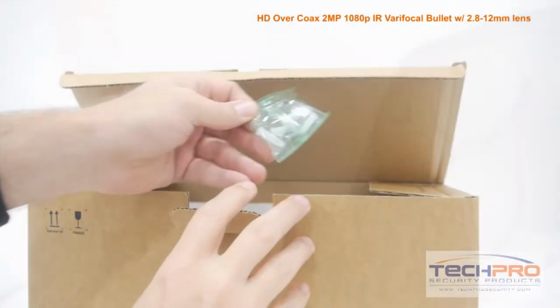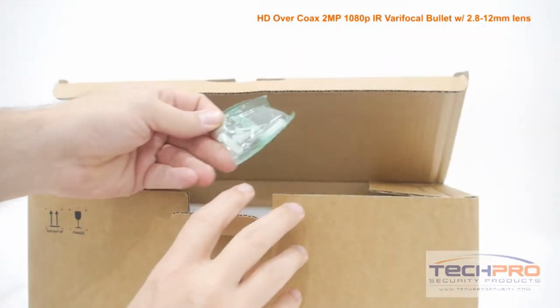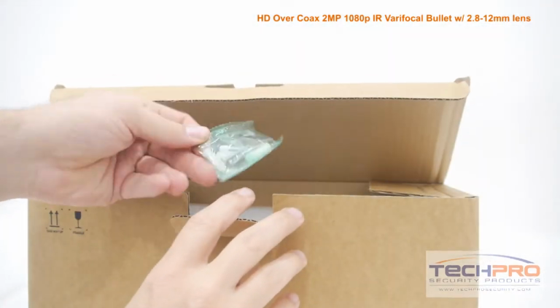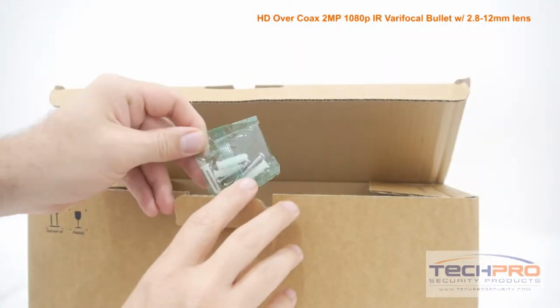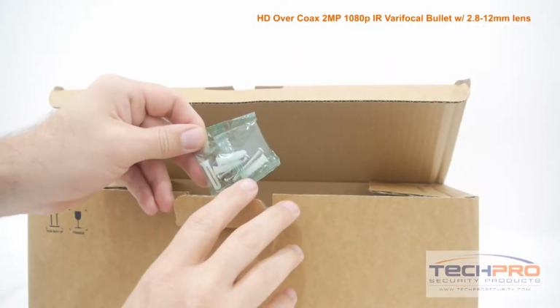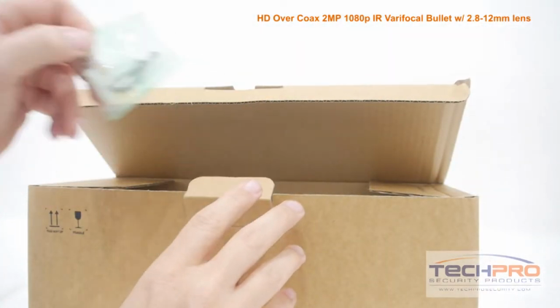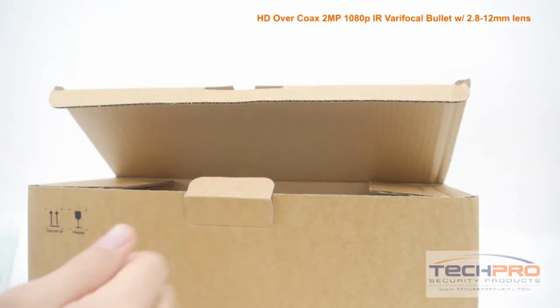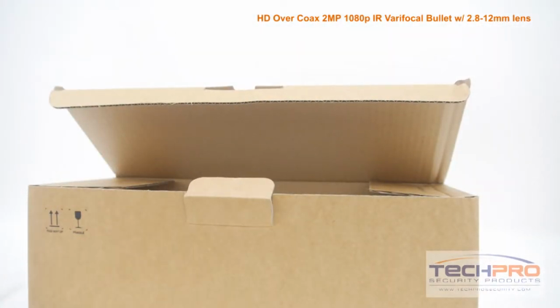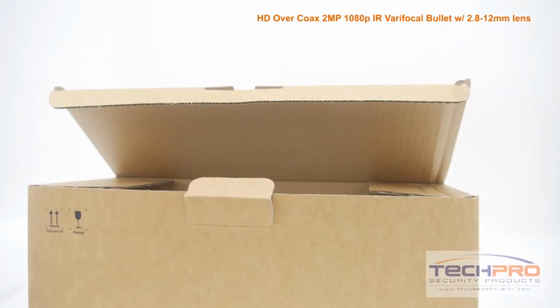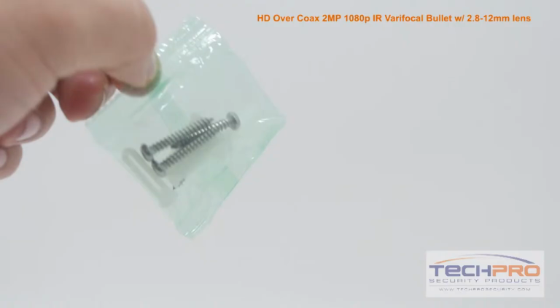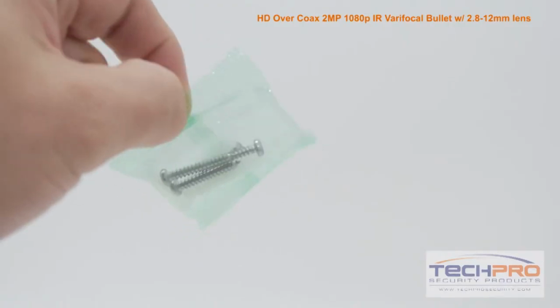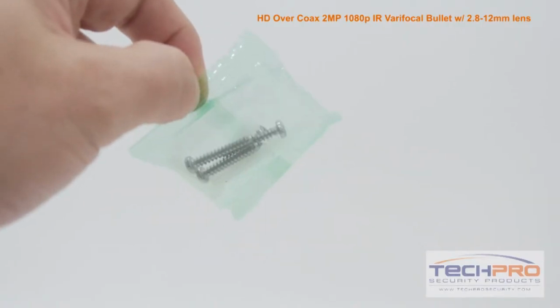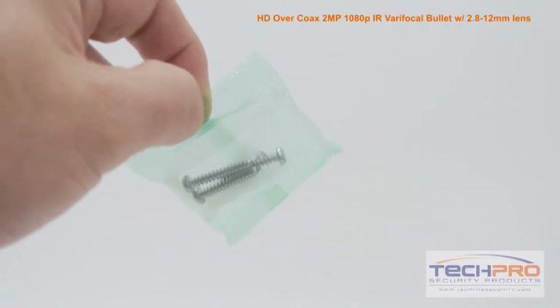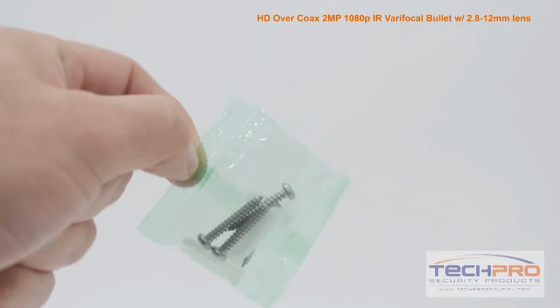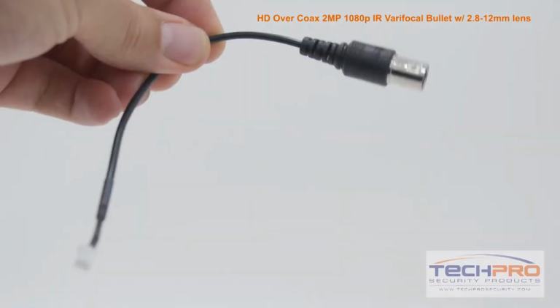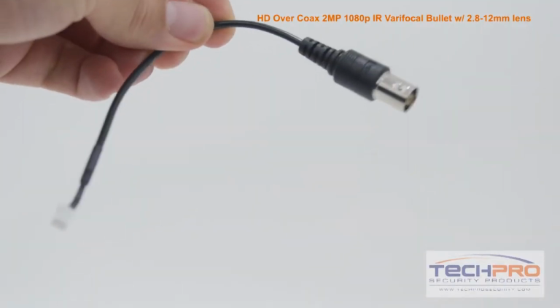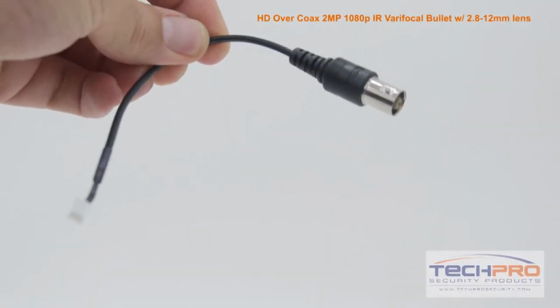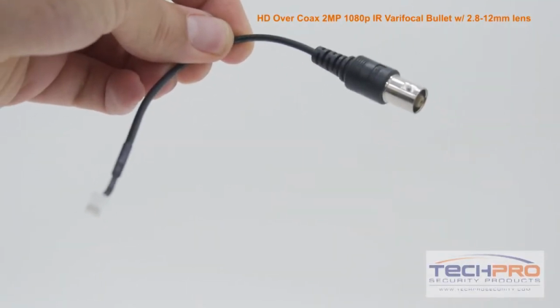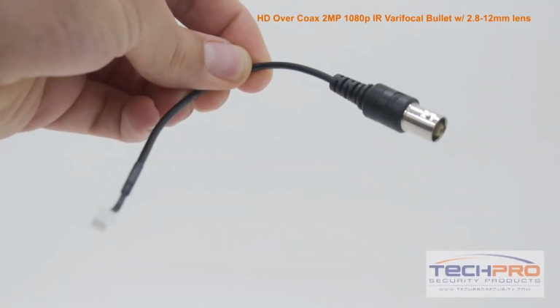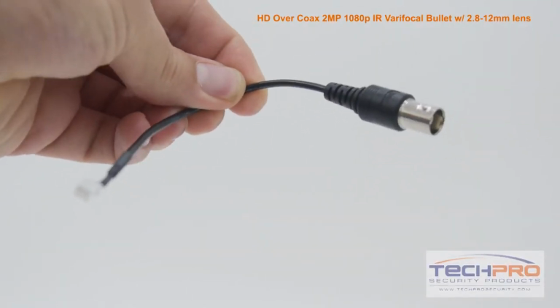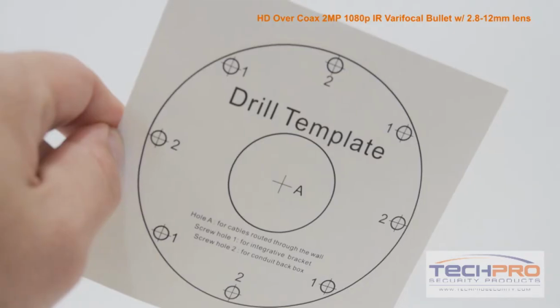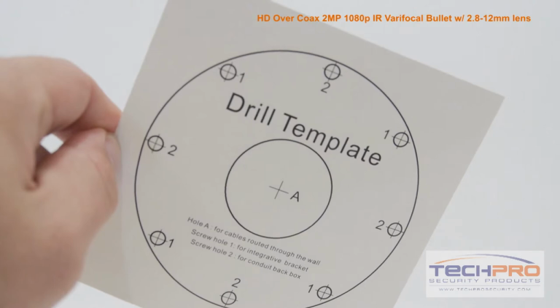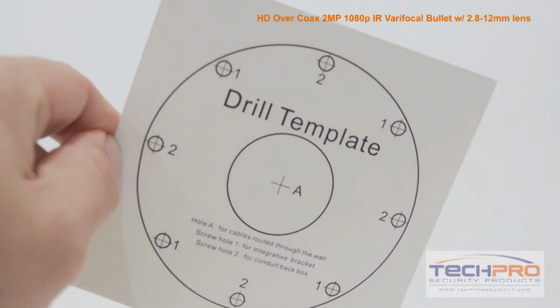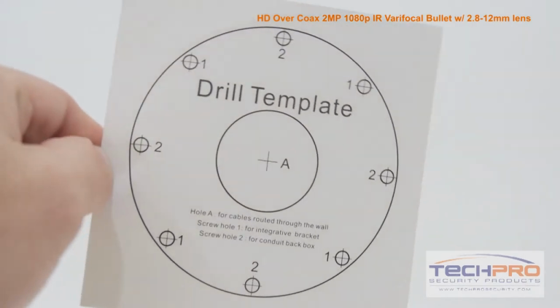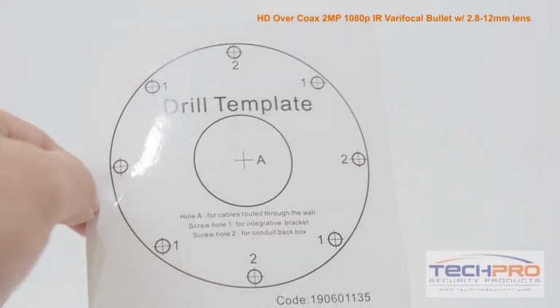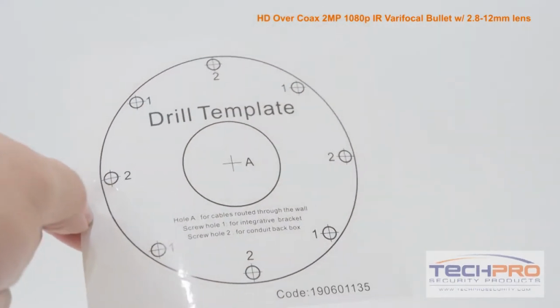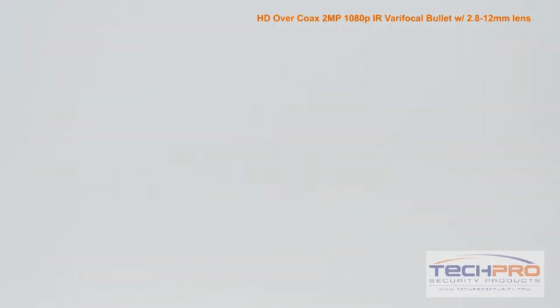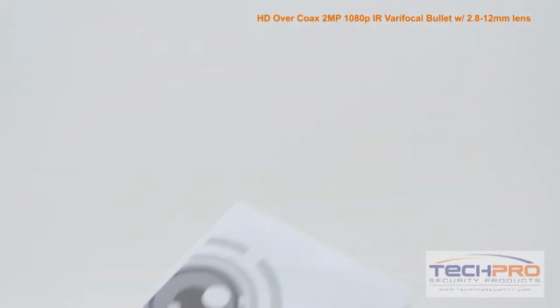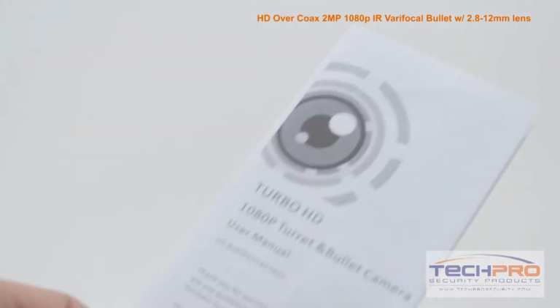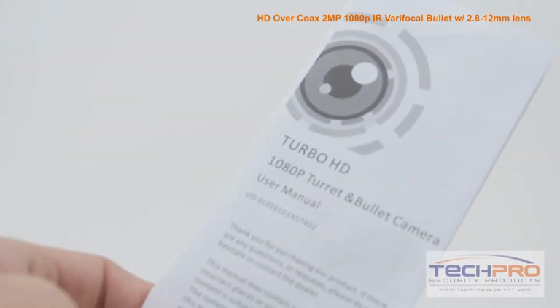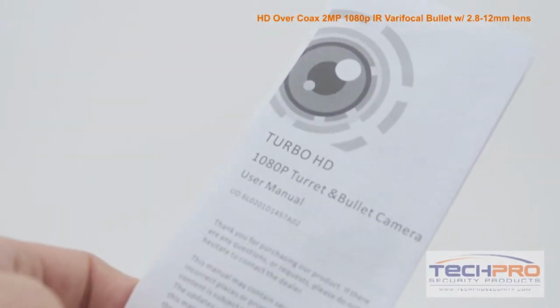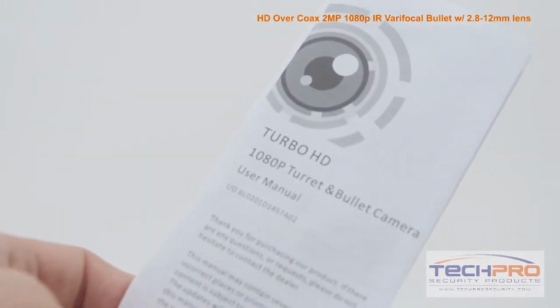Inside the box you'll also find mounting screws and pegs, a service monitor connector, a mounting template, and an instruction manual.